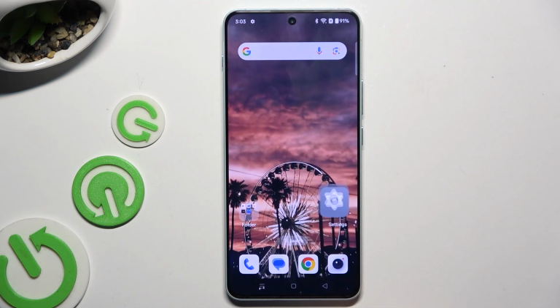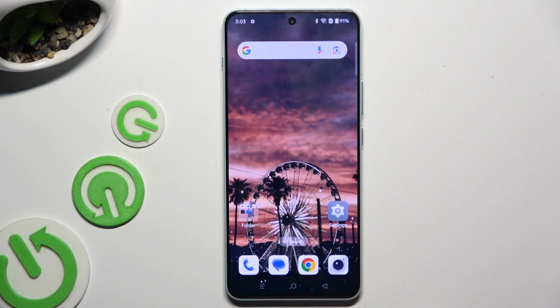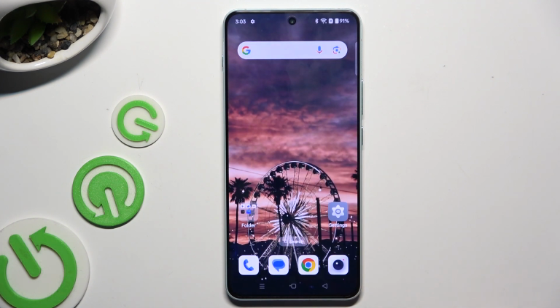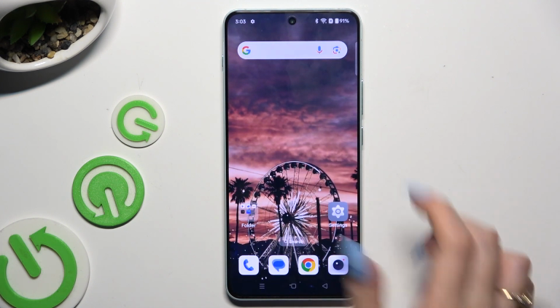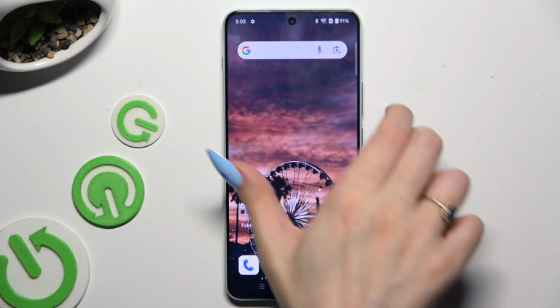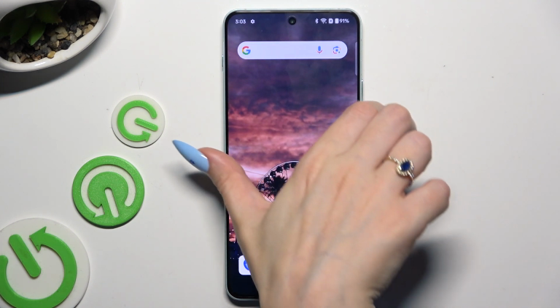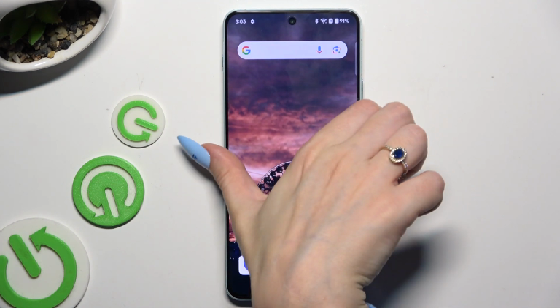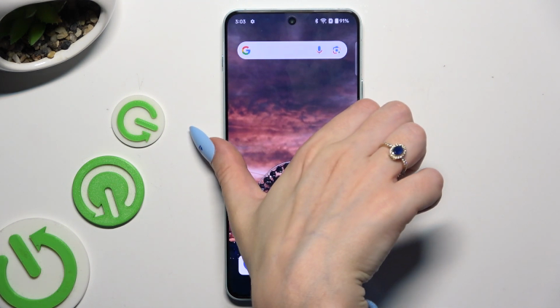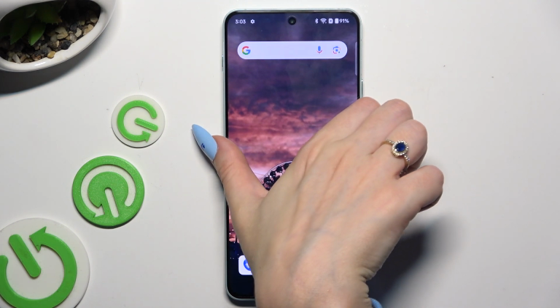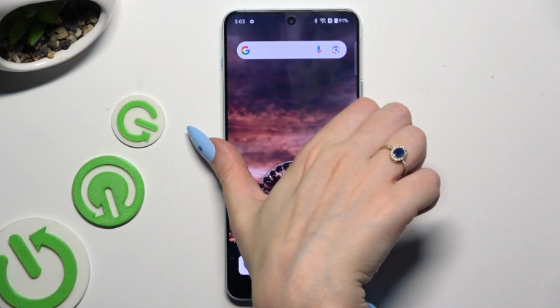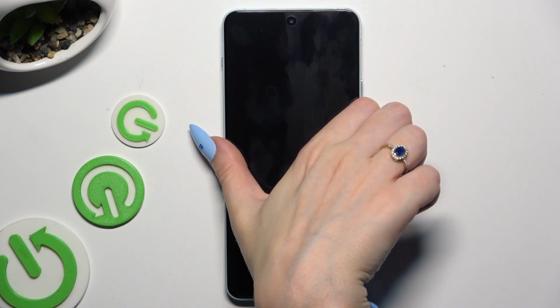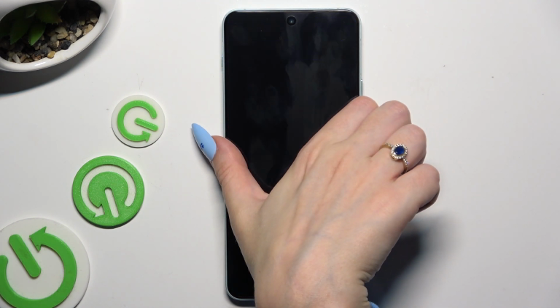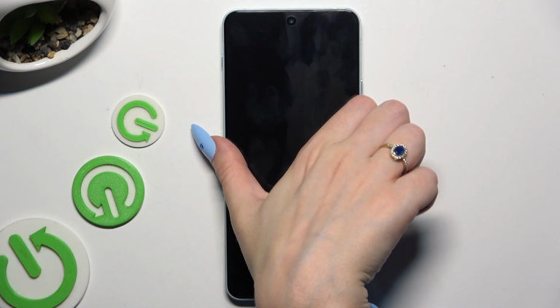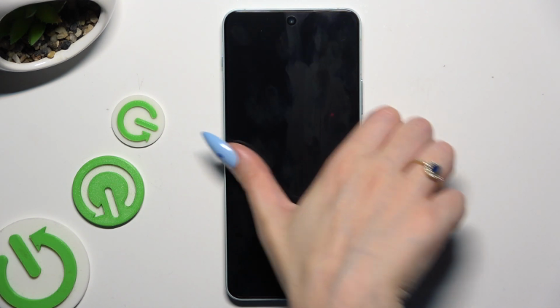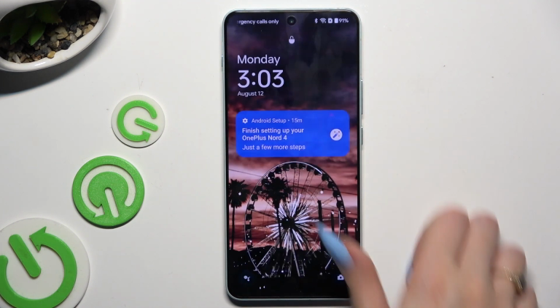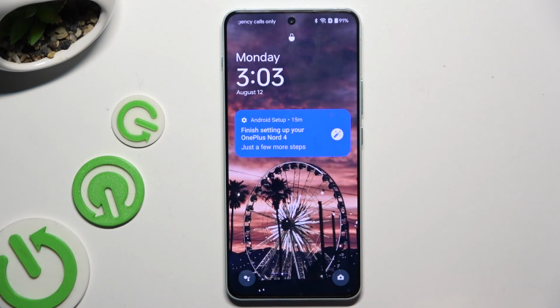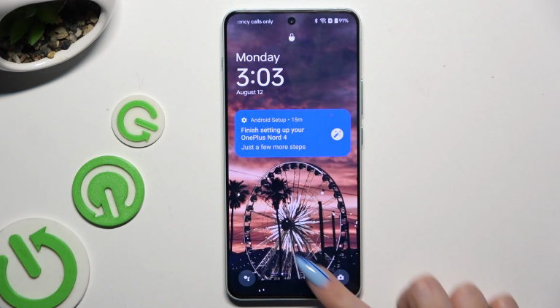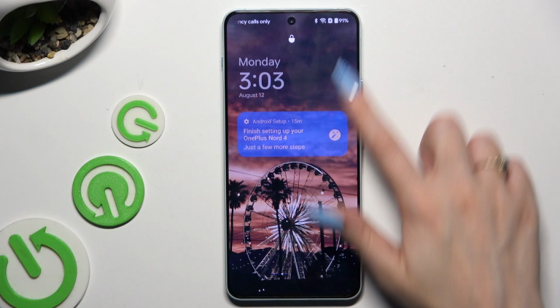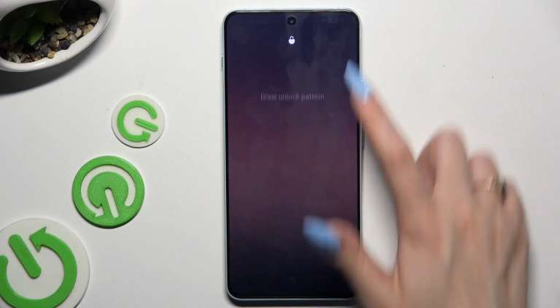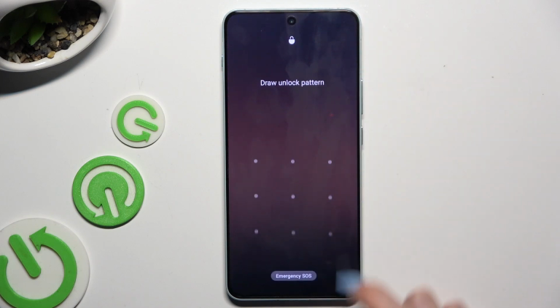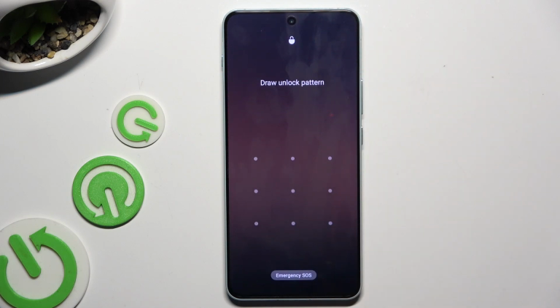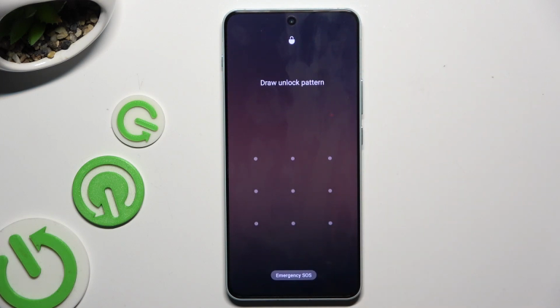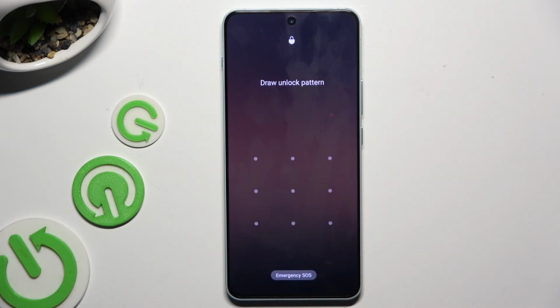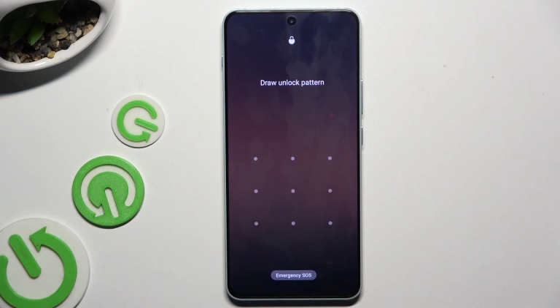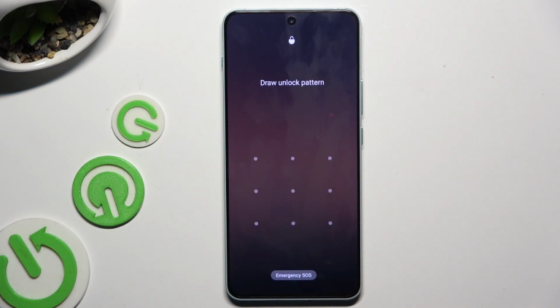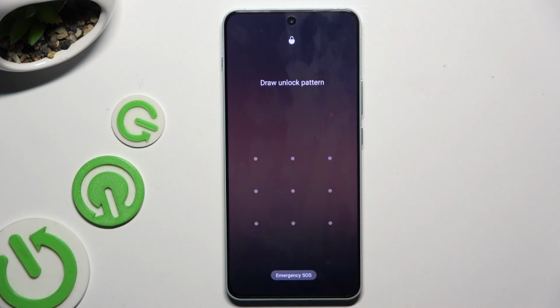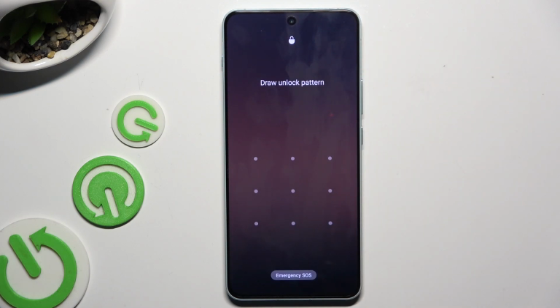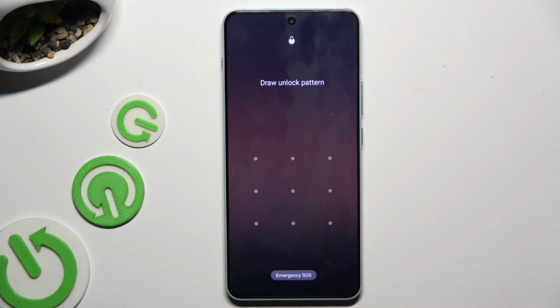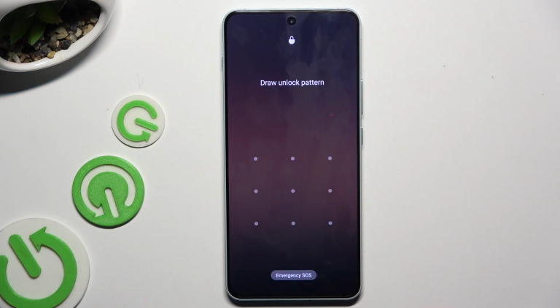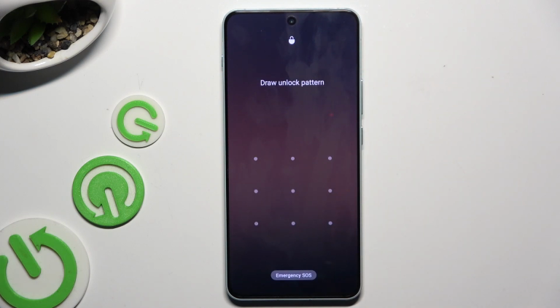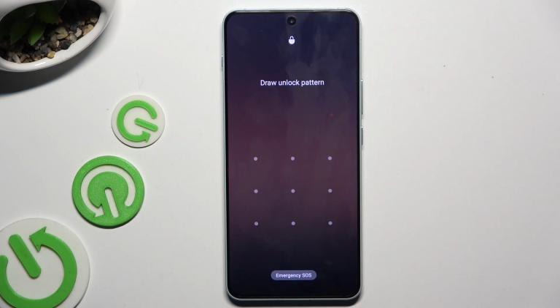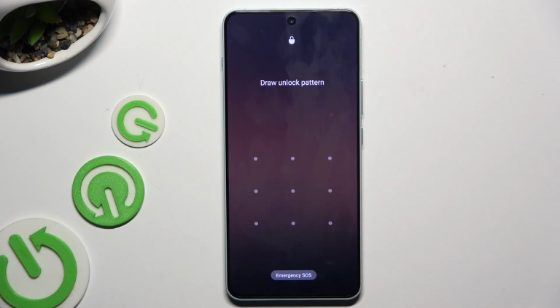So now when I switch off my screen and turn it back on, the icons dot pattern is required.